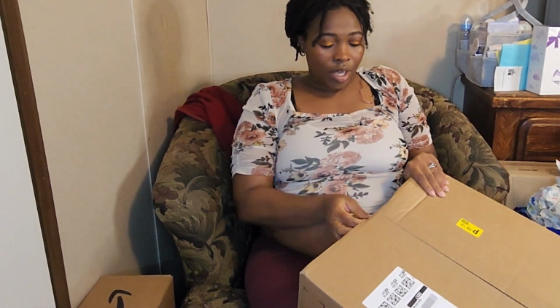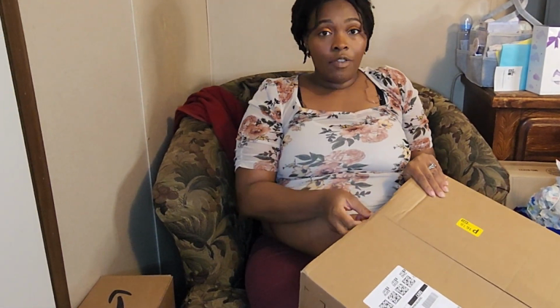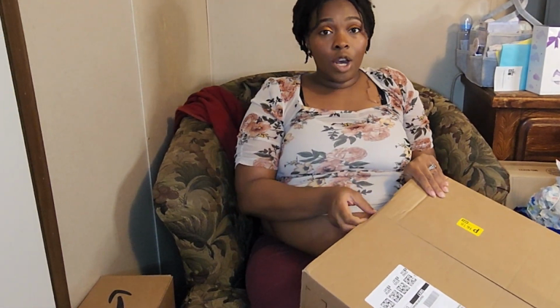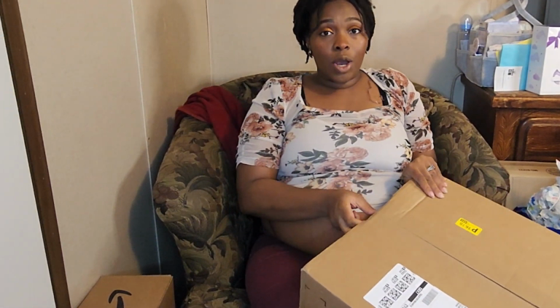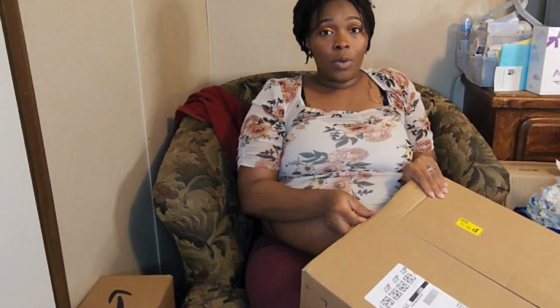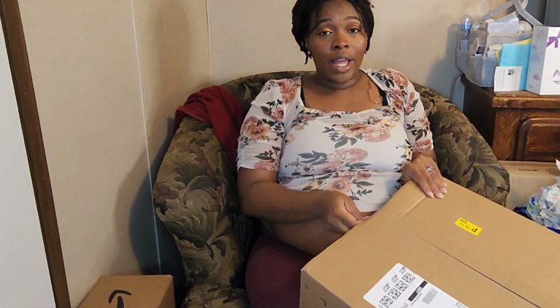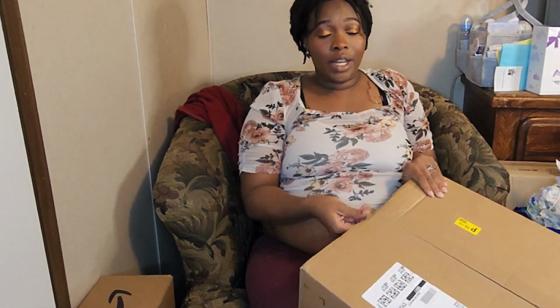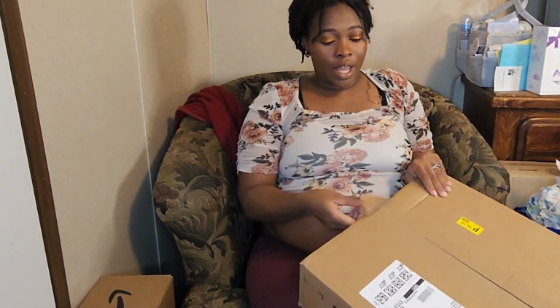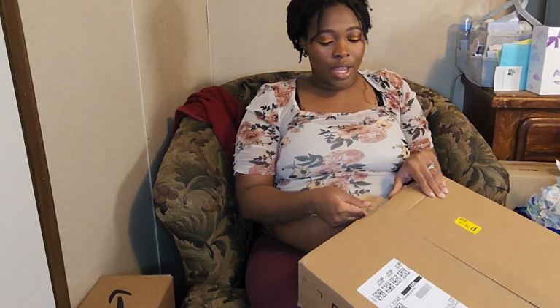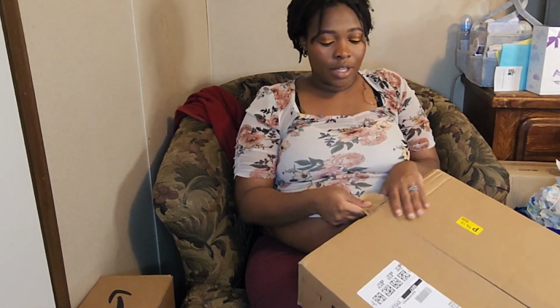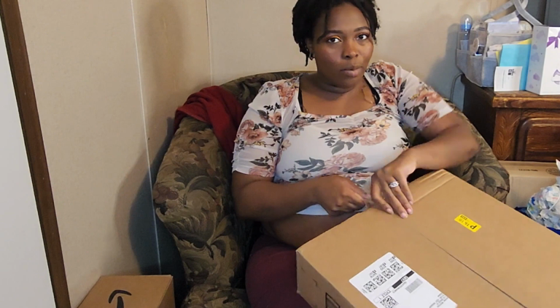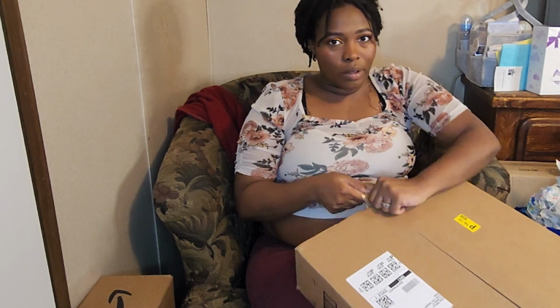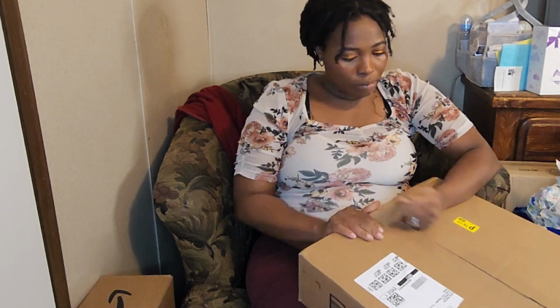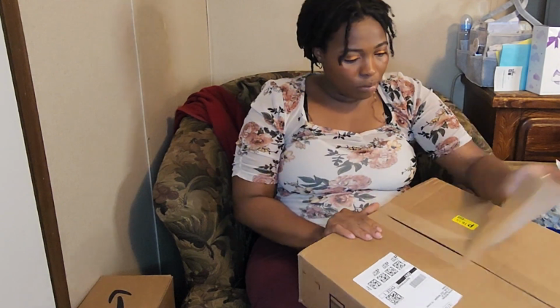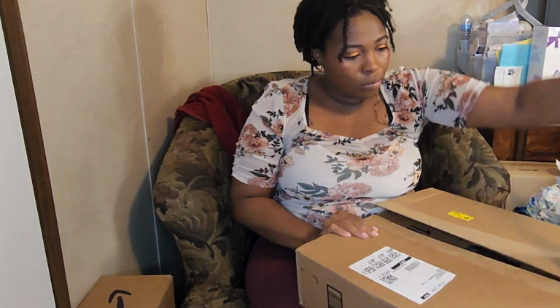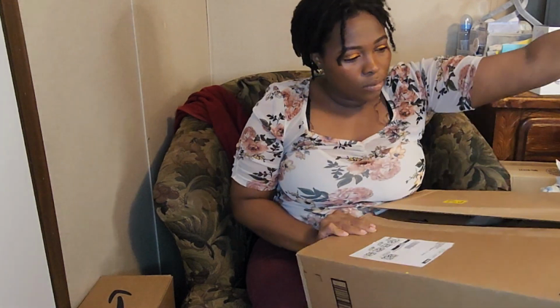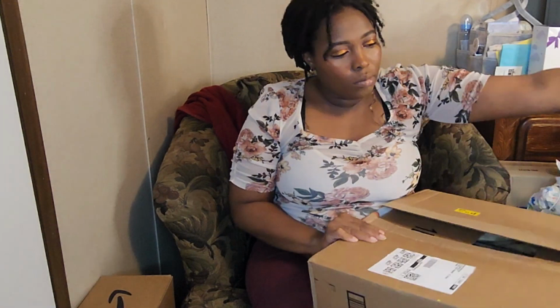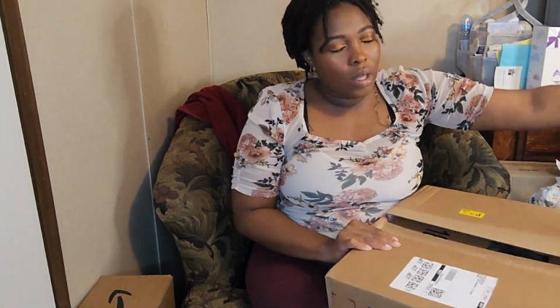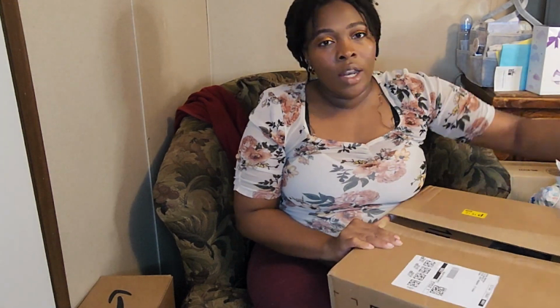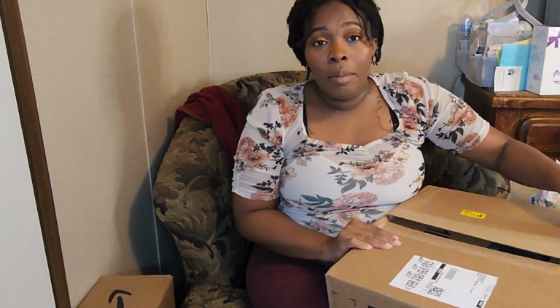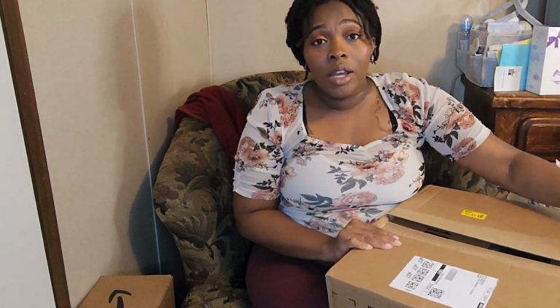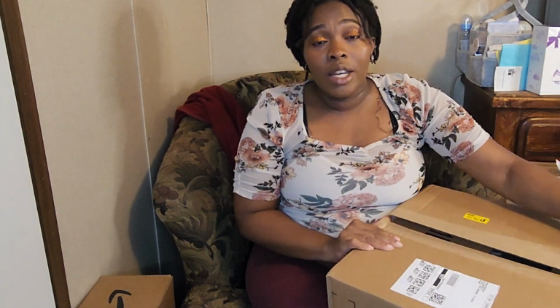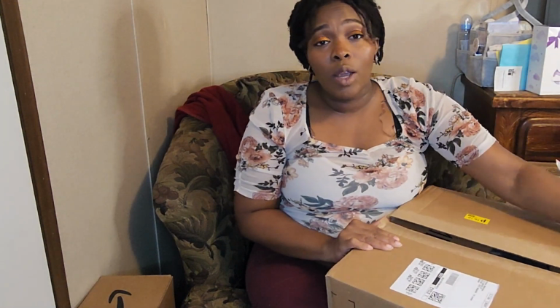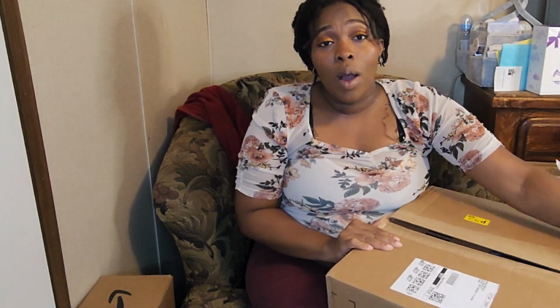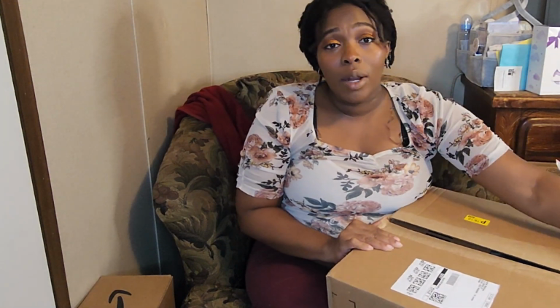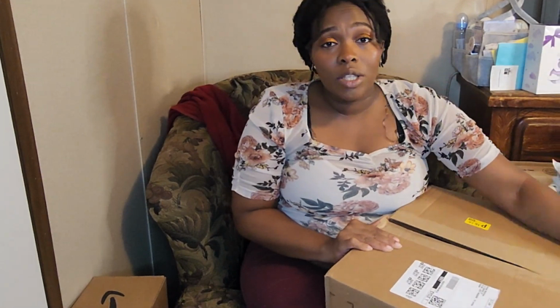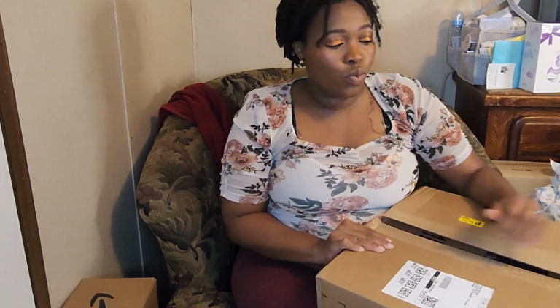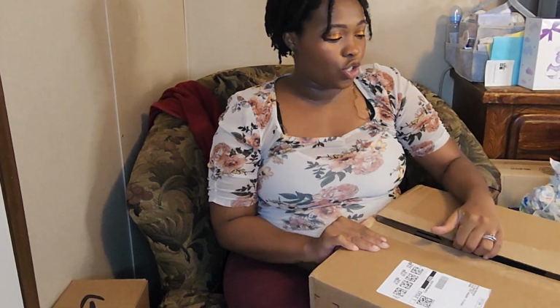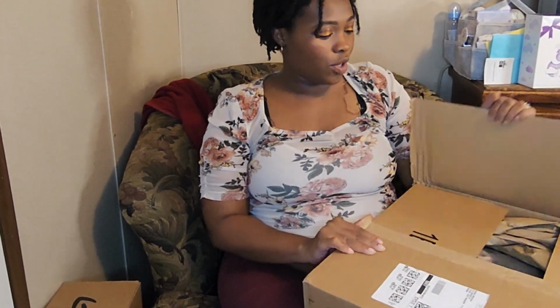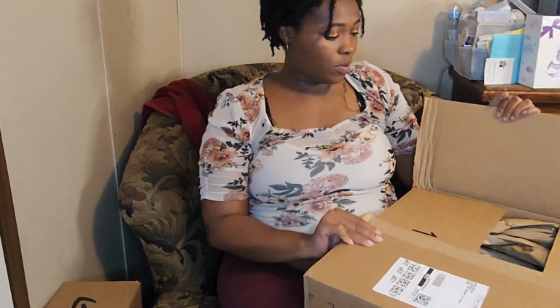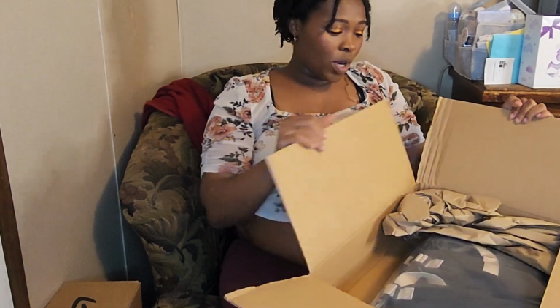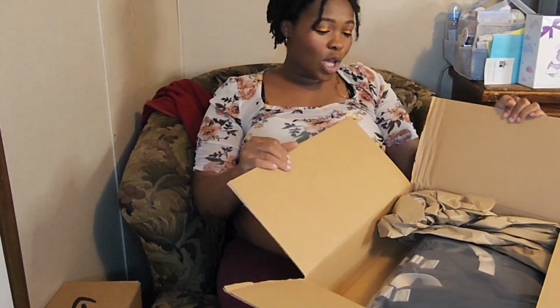If you don't know, I did both an Amazon and a Walmart registry.